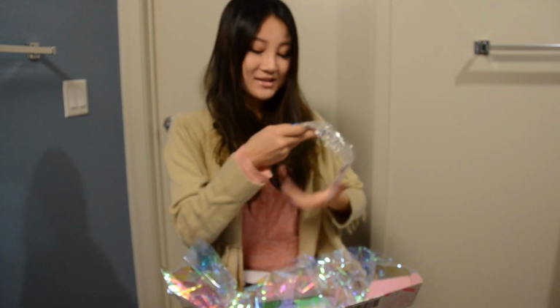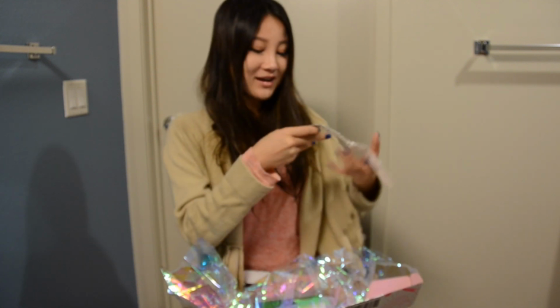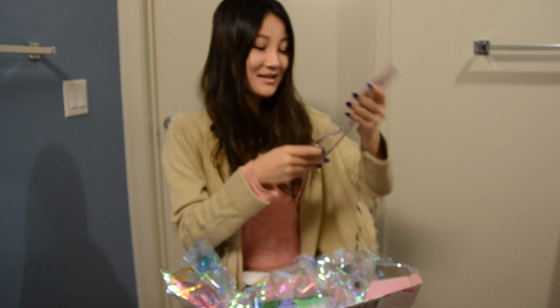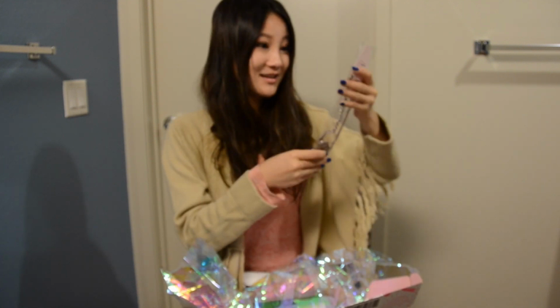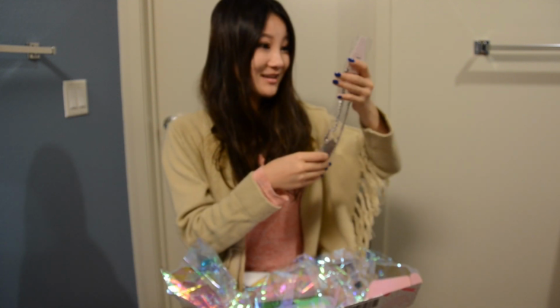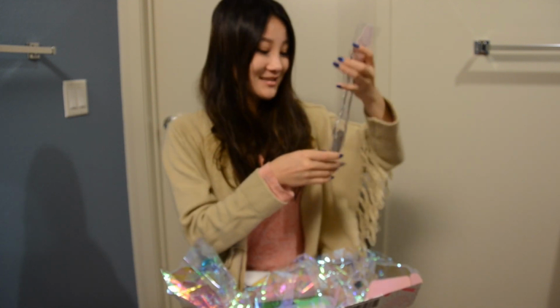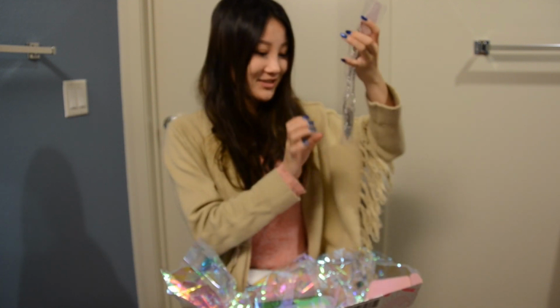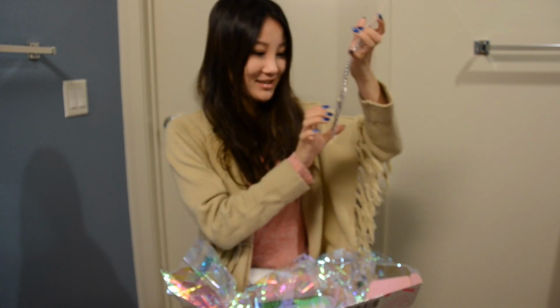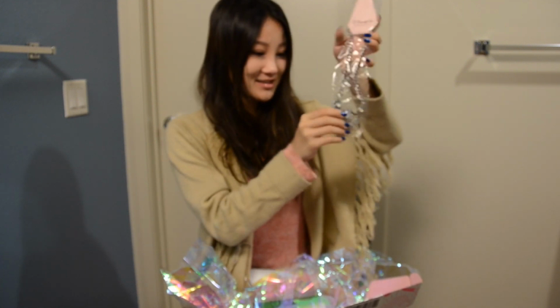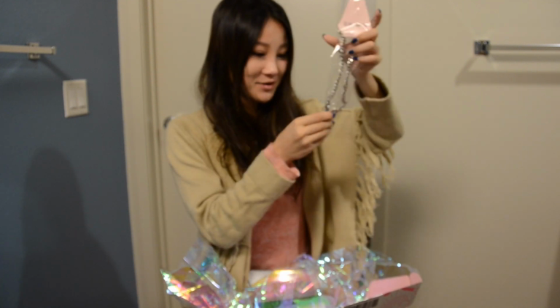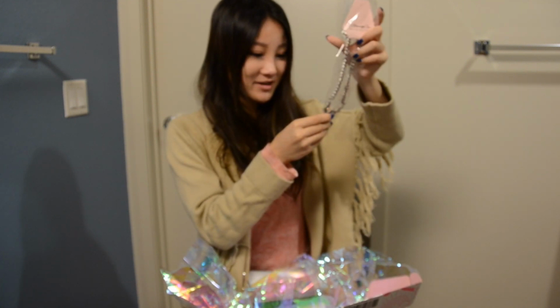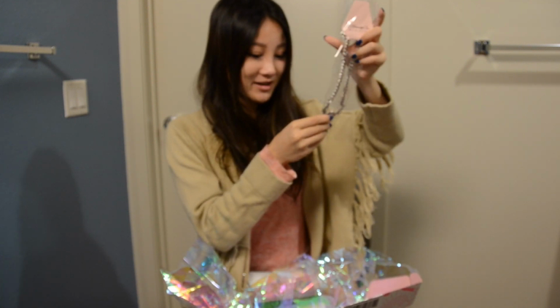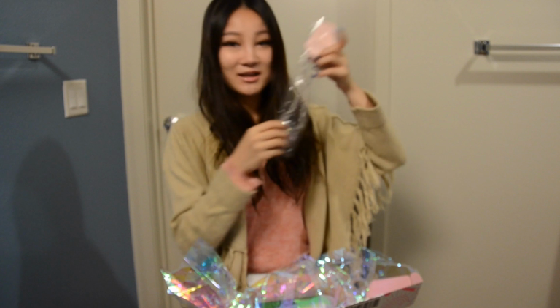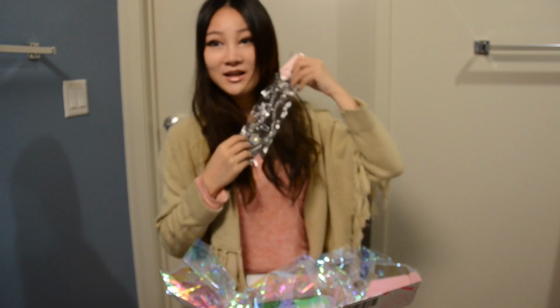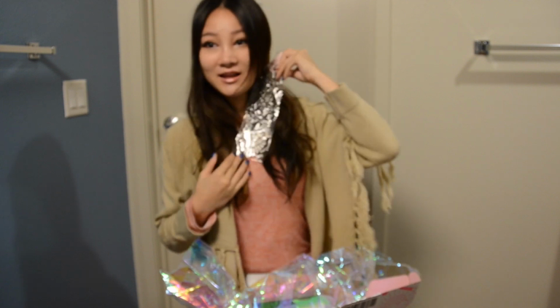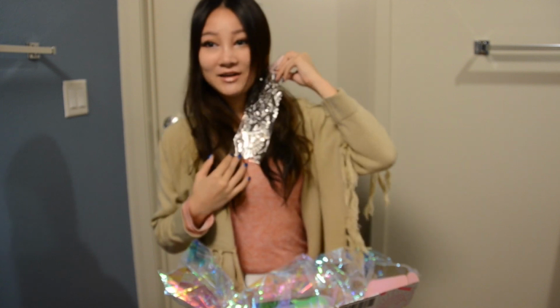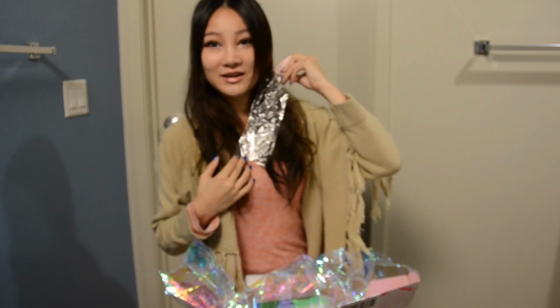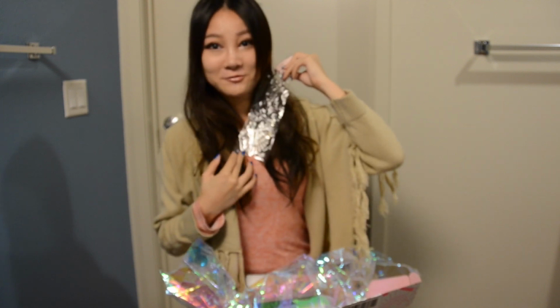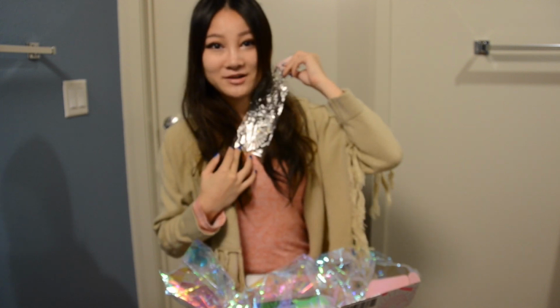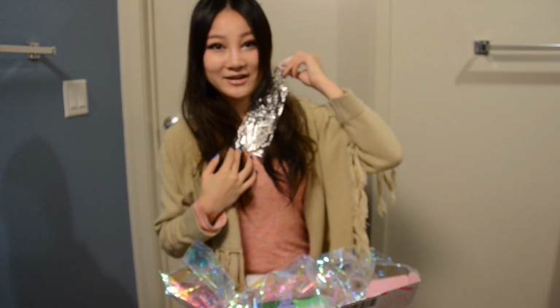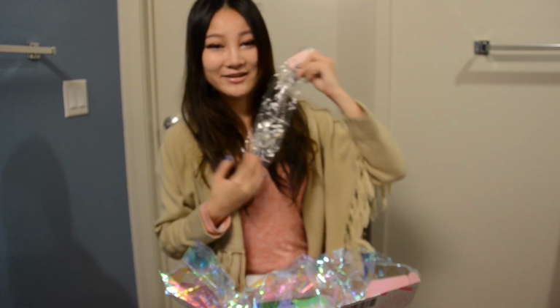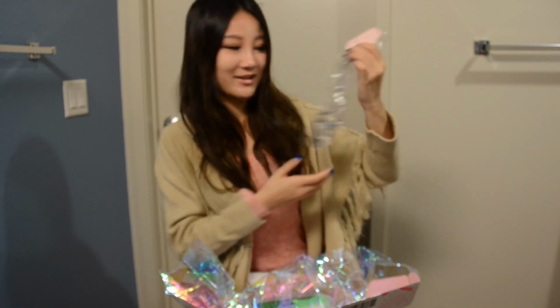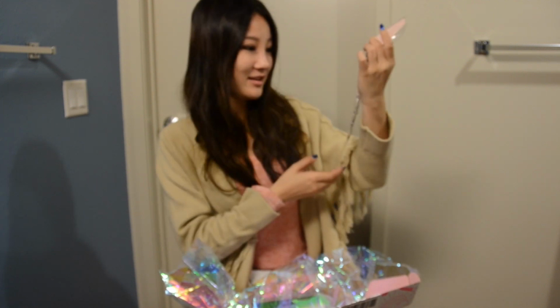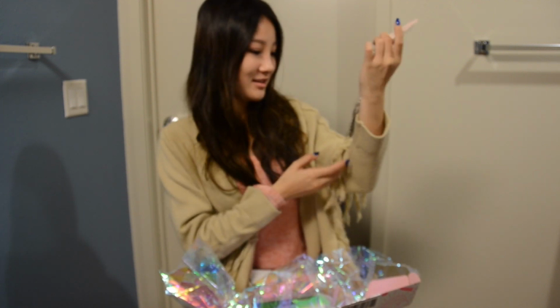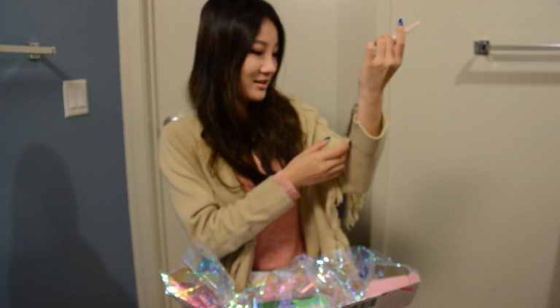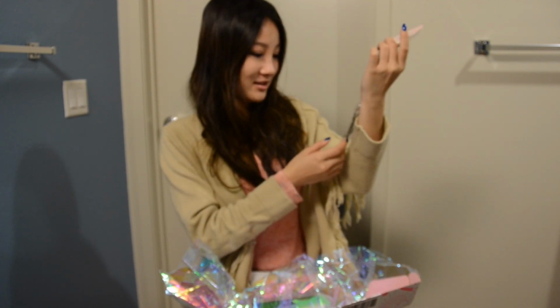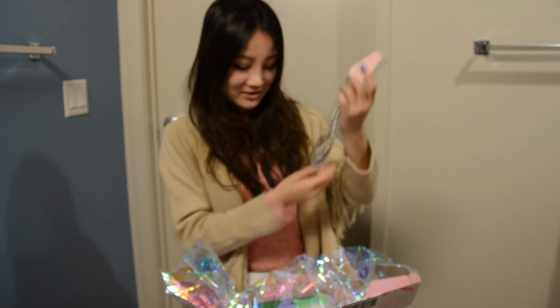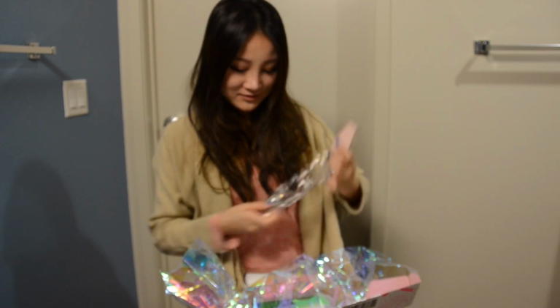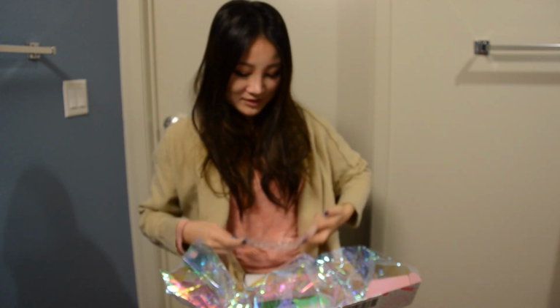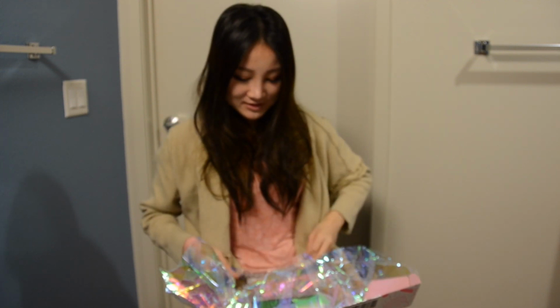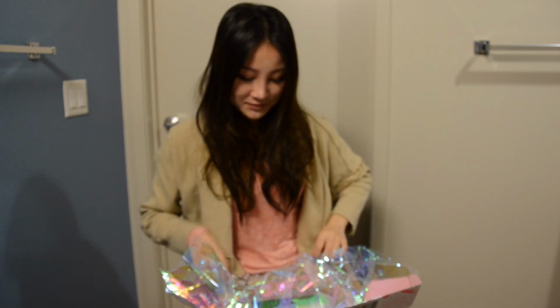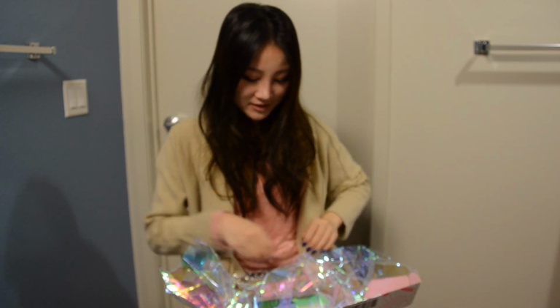I also got a necklace. Oh my gosh, it's so pretty. I feel like I can wear it right now. That would be so pretty.